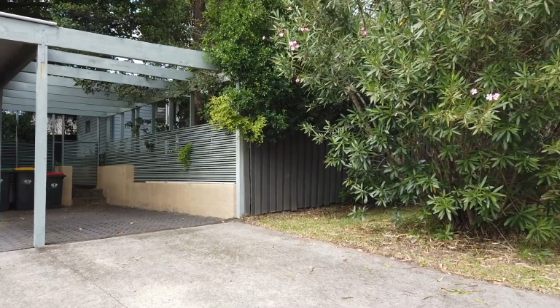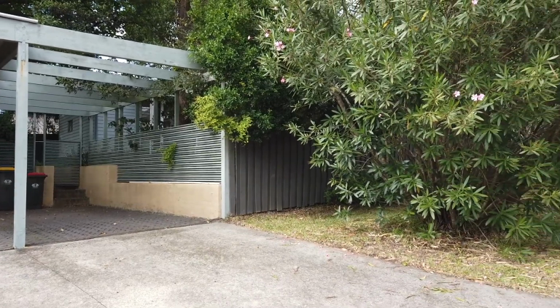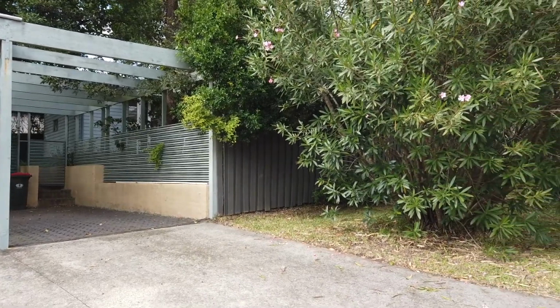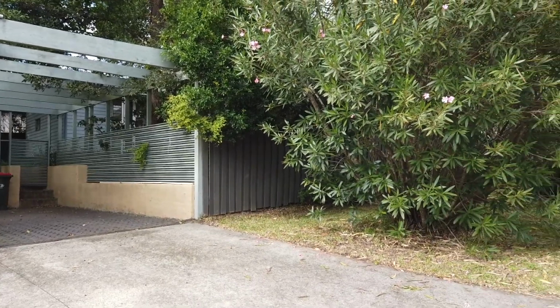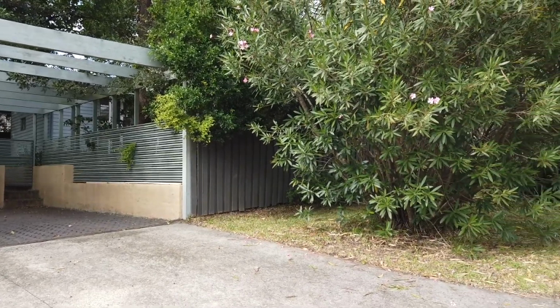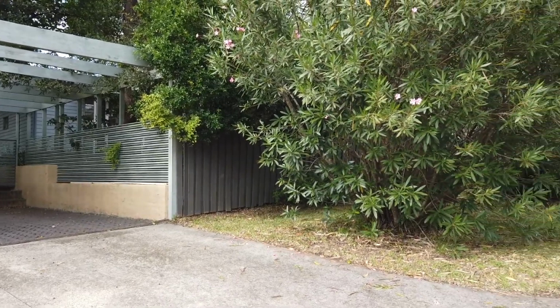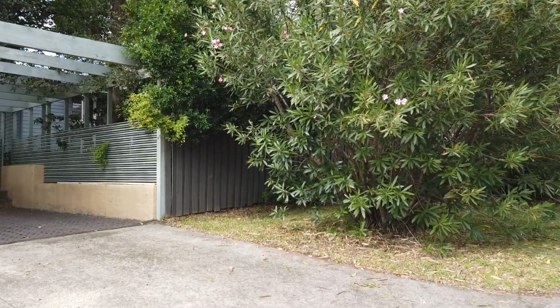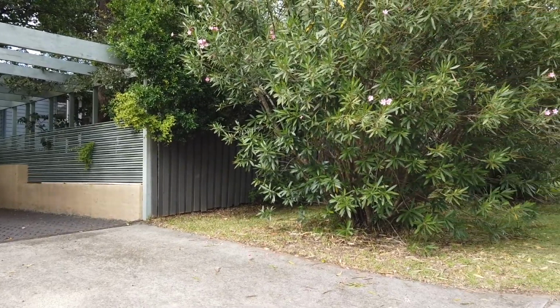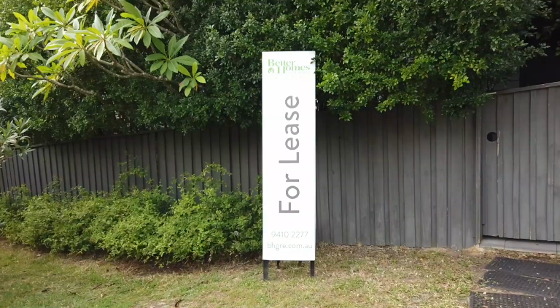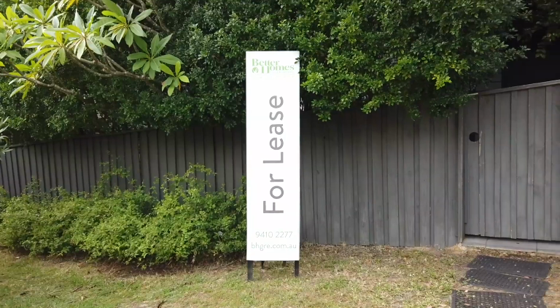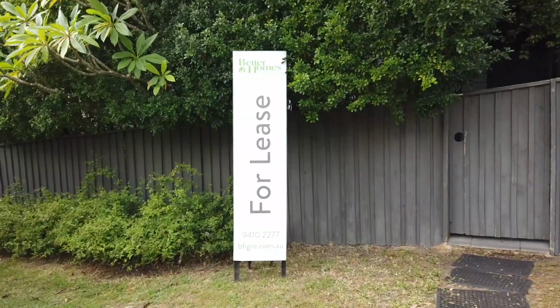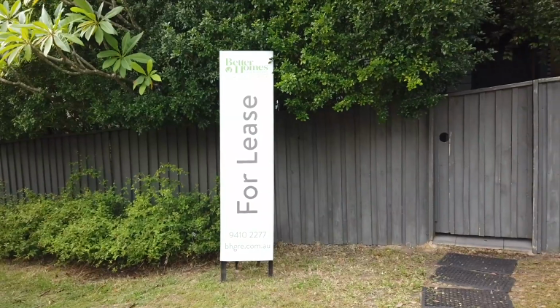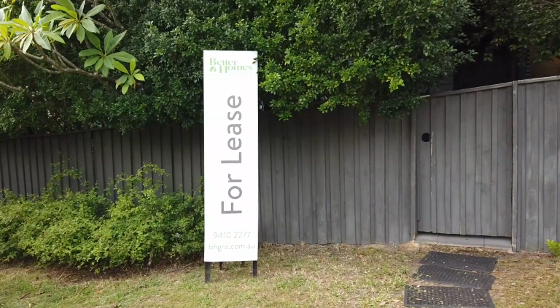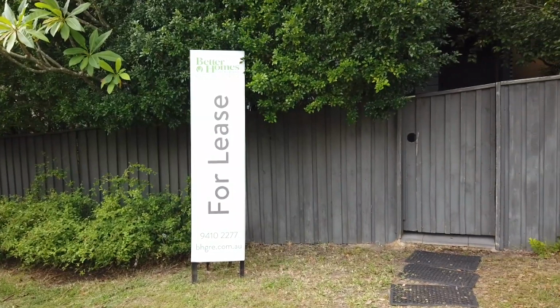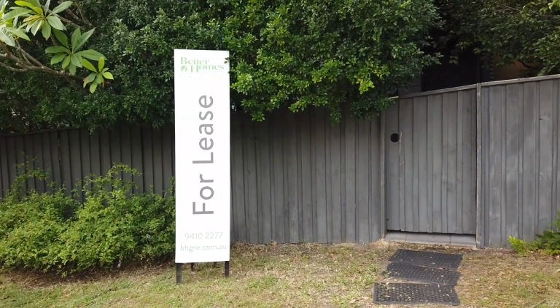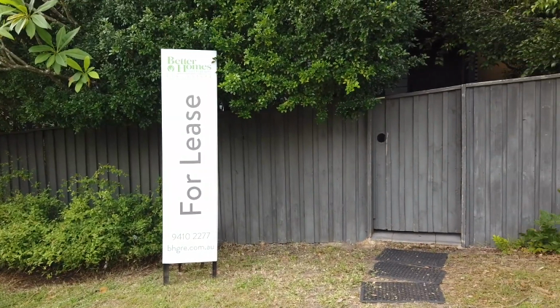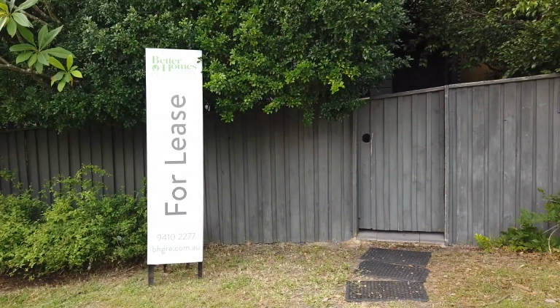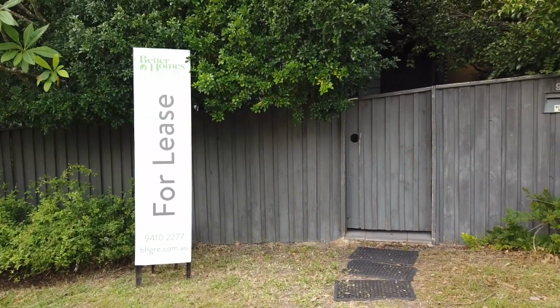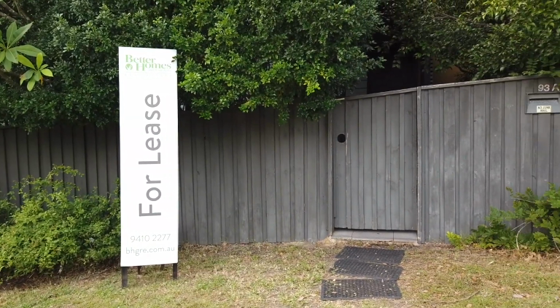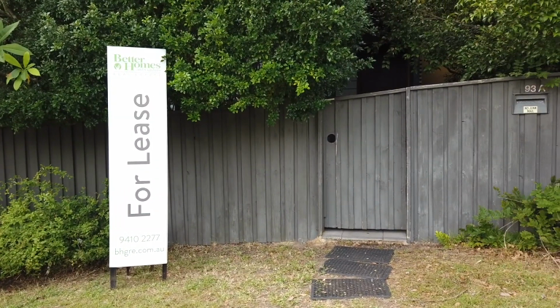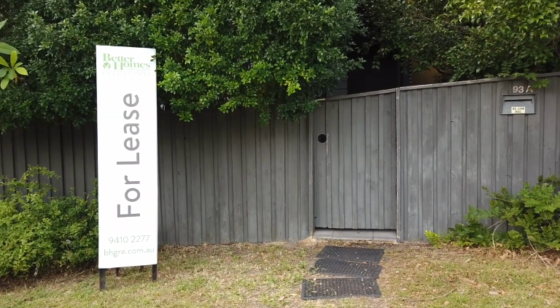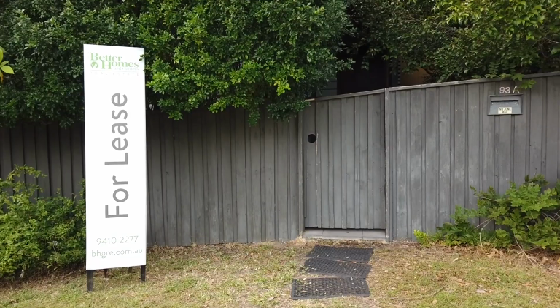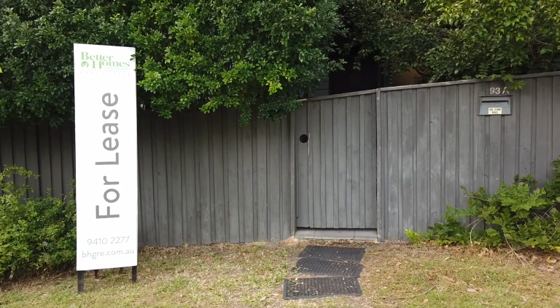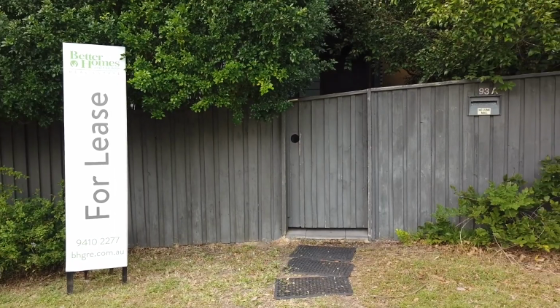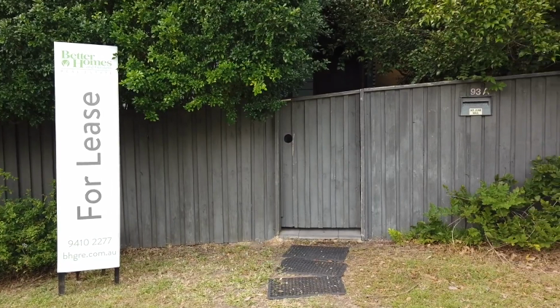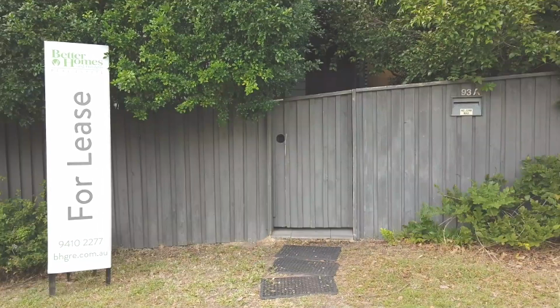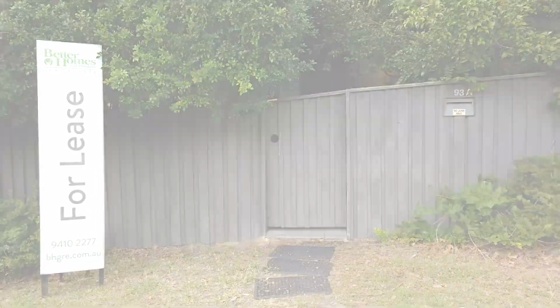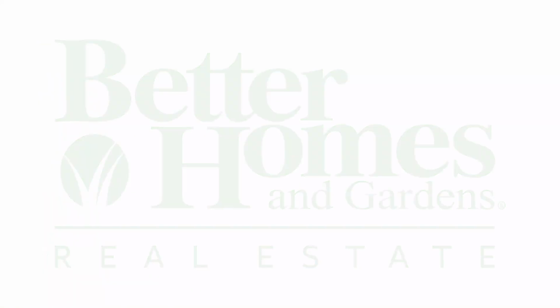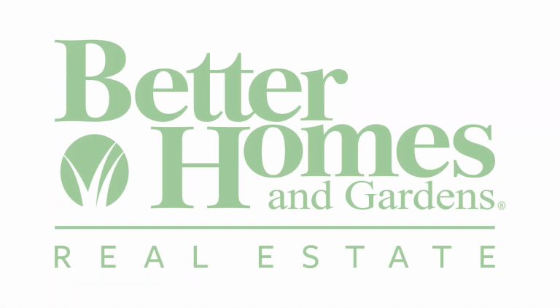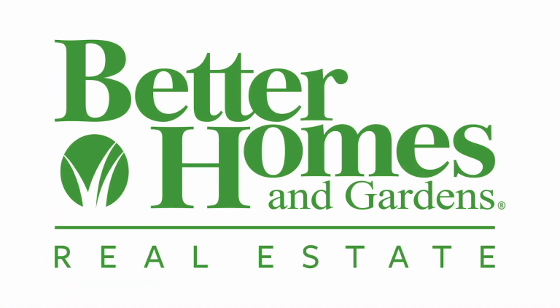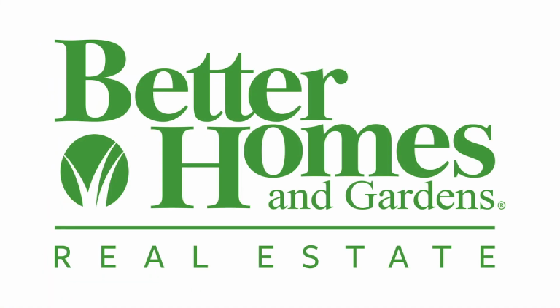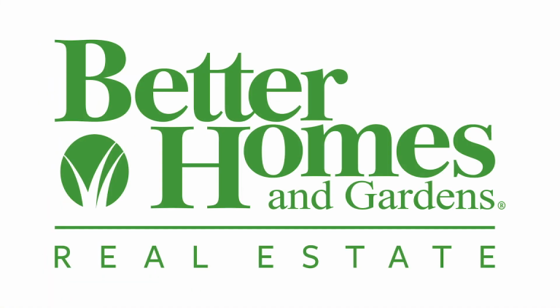My name is Madeline Allen from Better Homes and Gardens Real Estate in Crow's Nest. Welcome home.